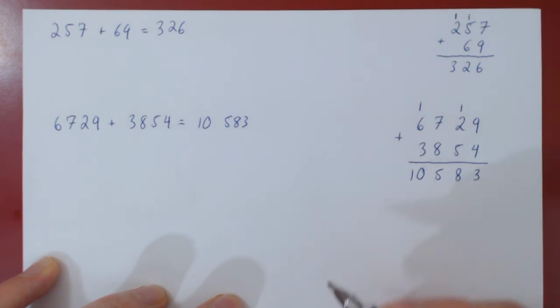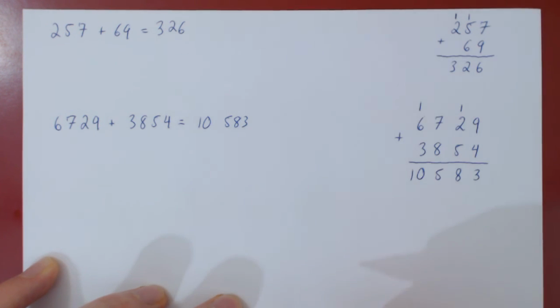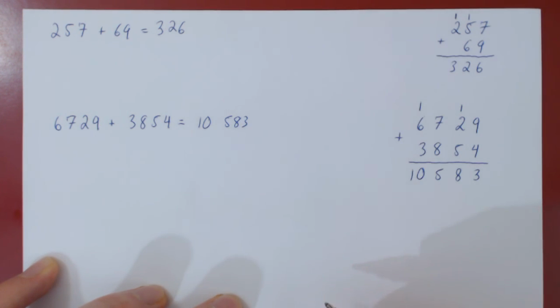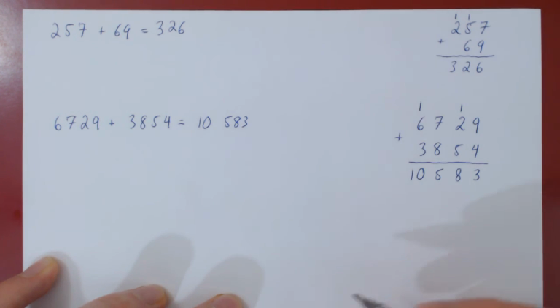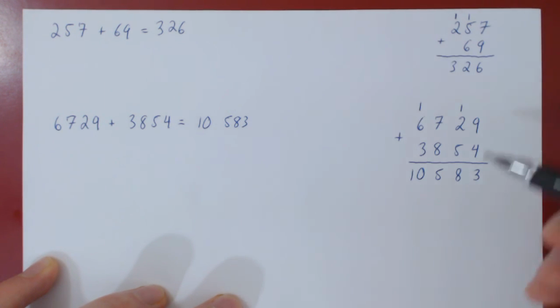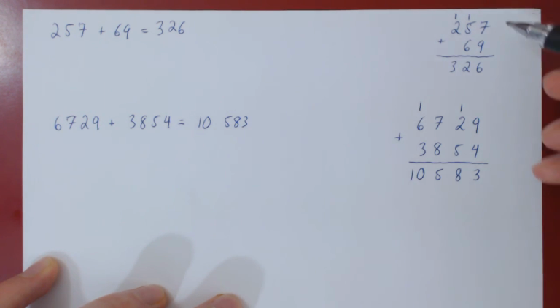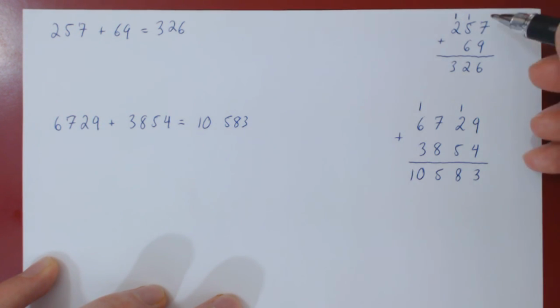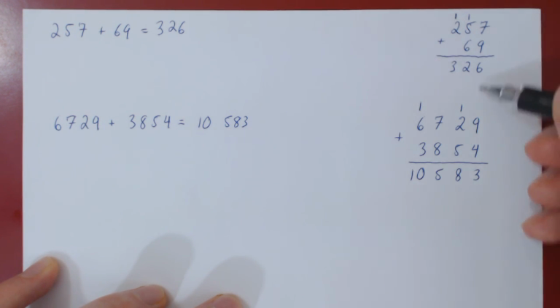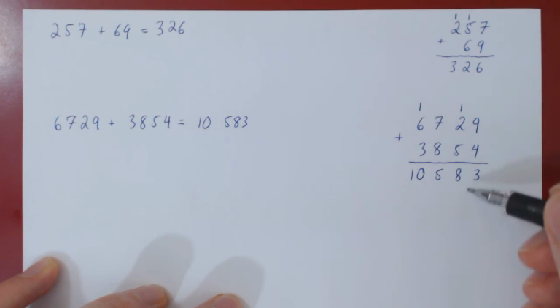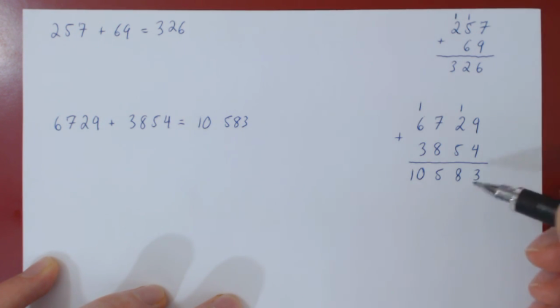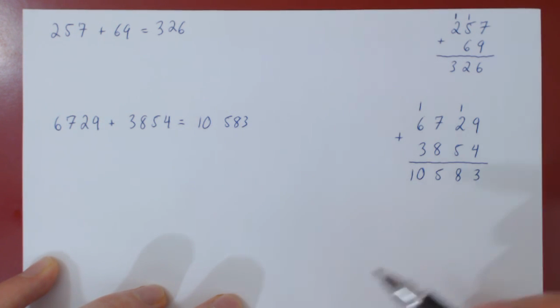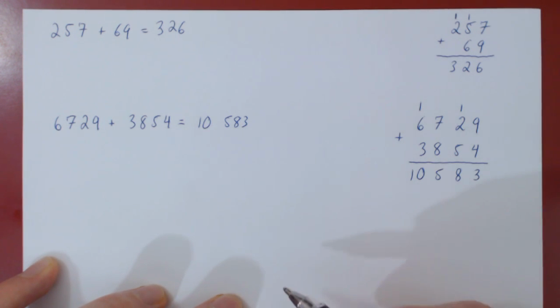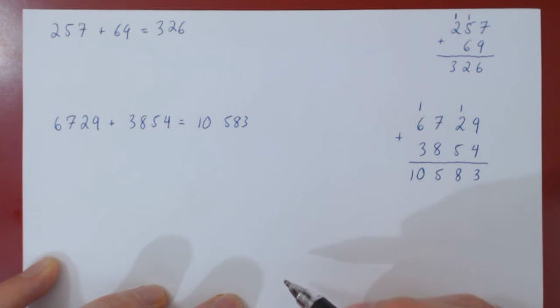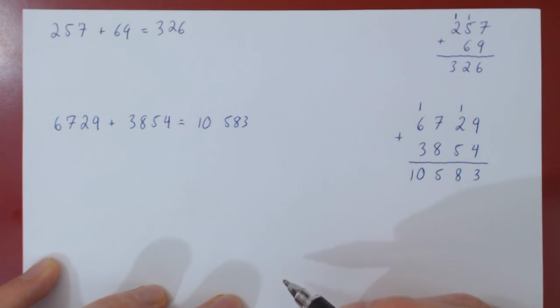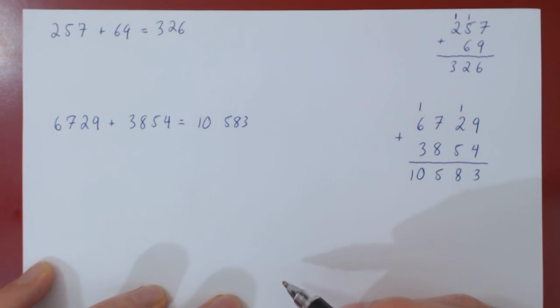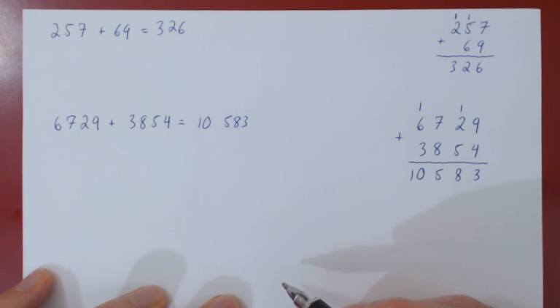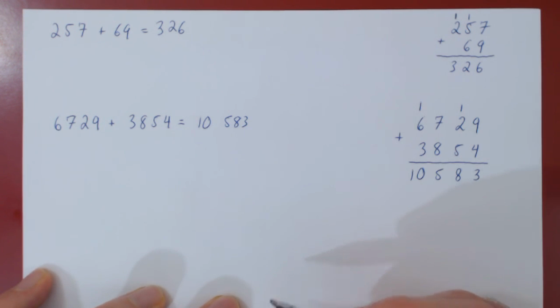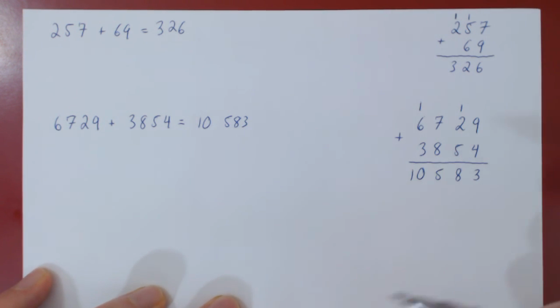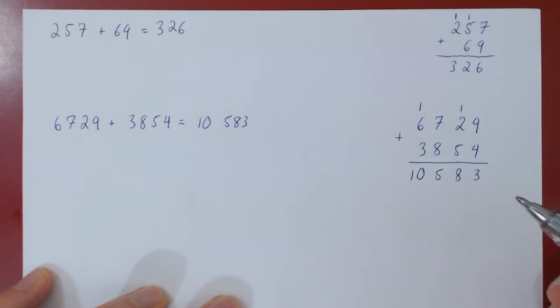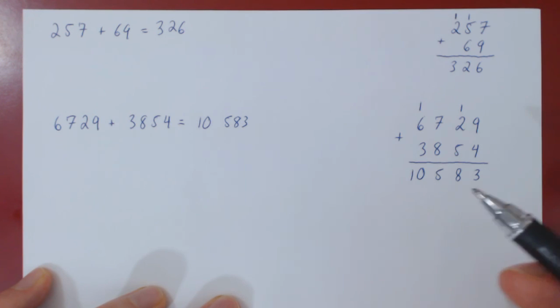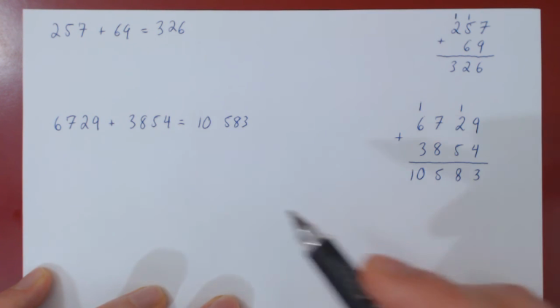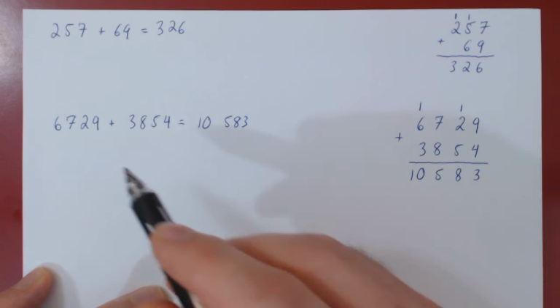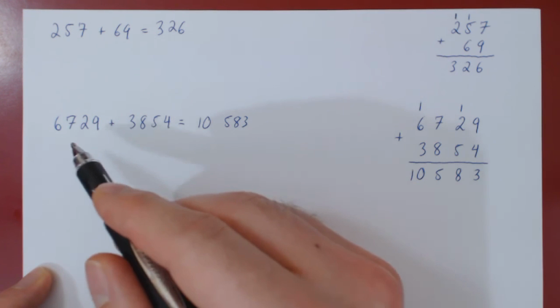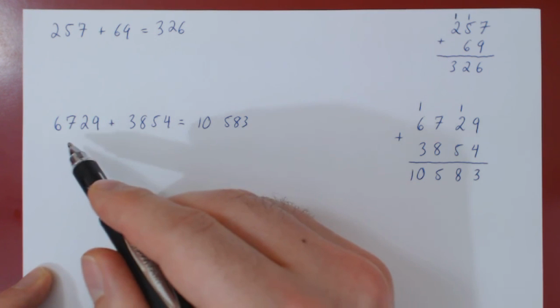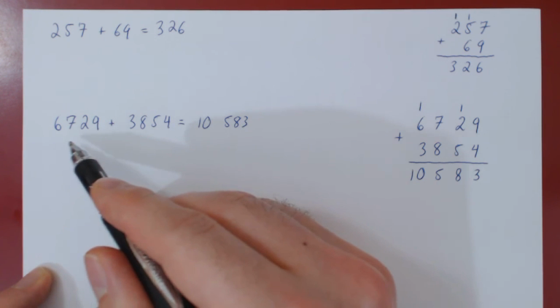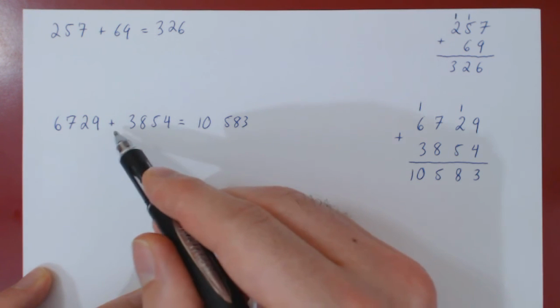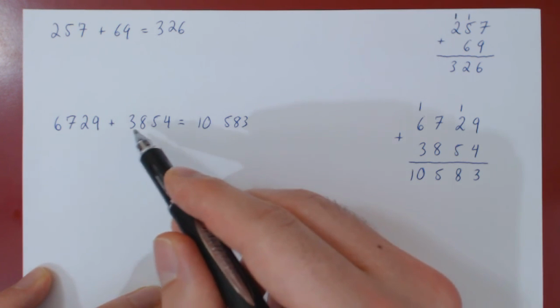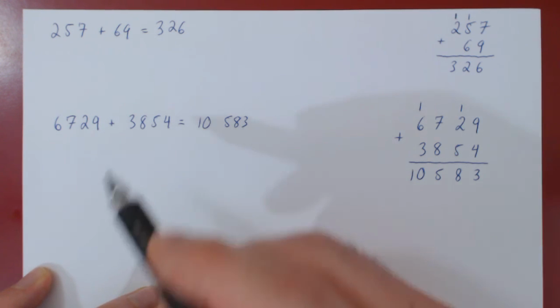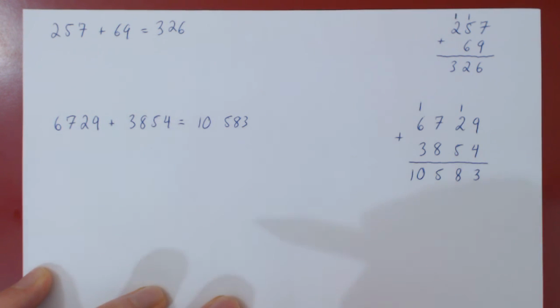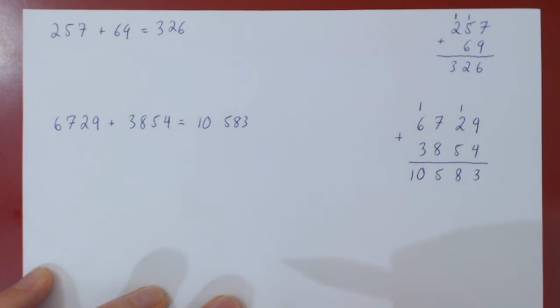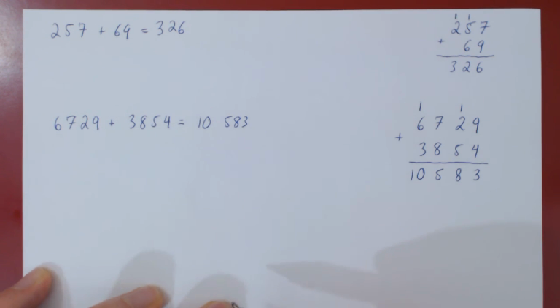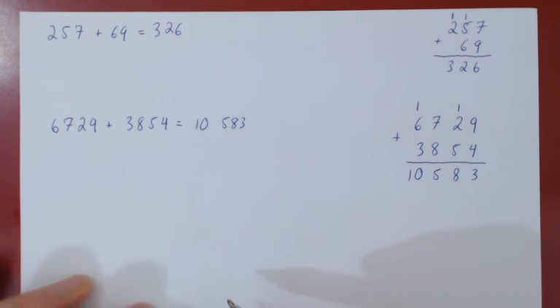And this is how you can add integers by hand quite easily, no matter how large they may be.